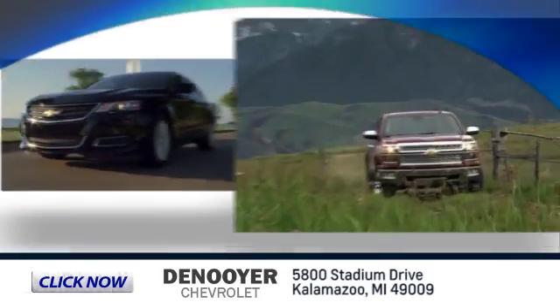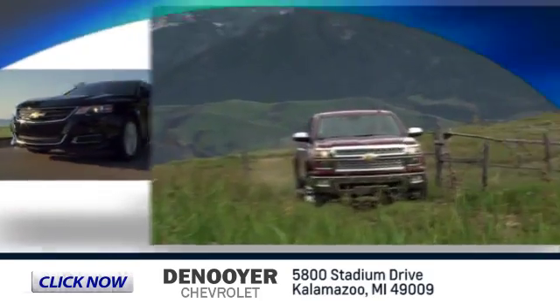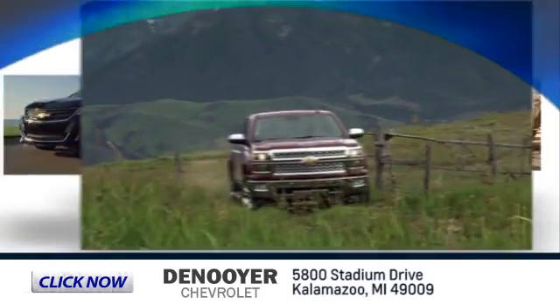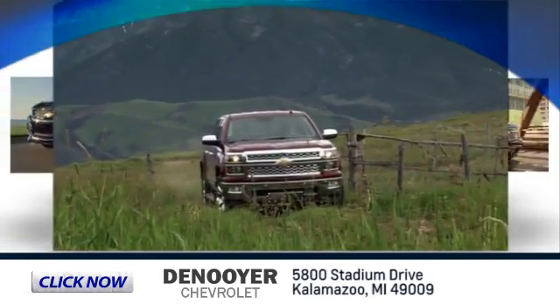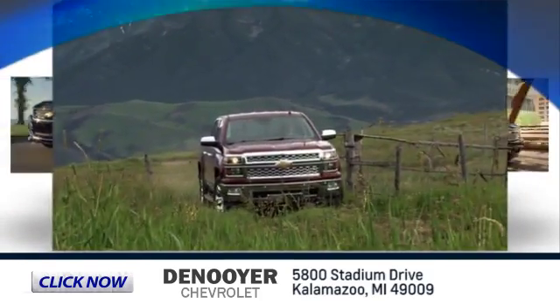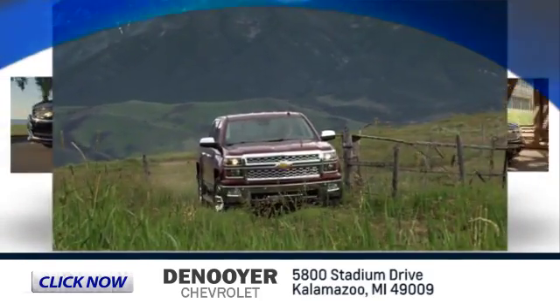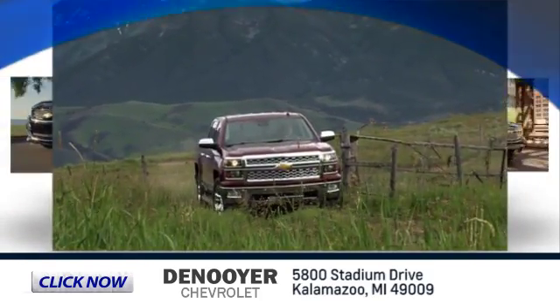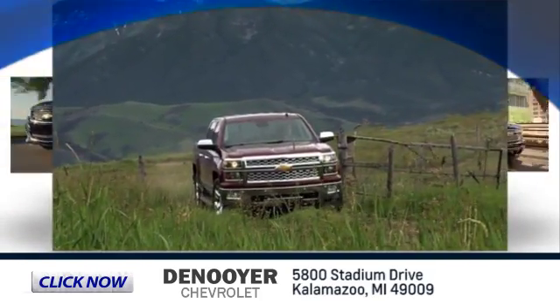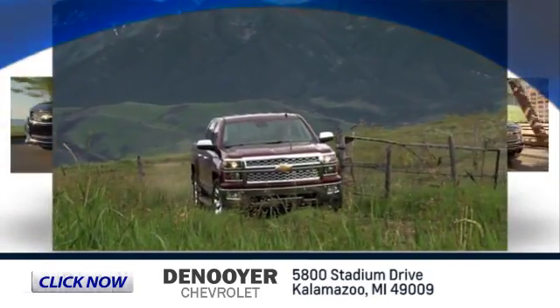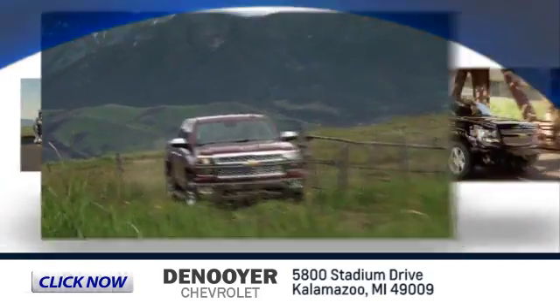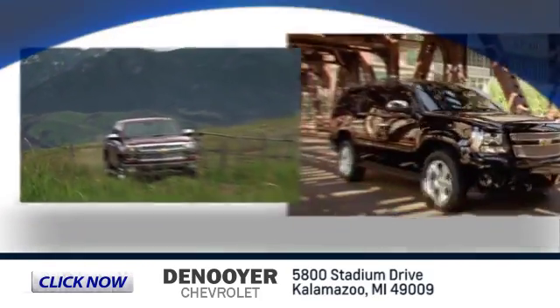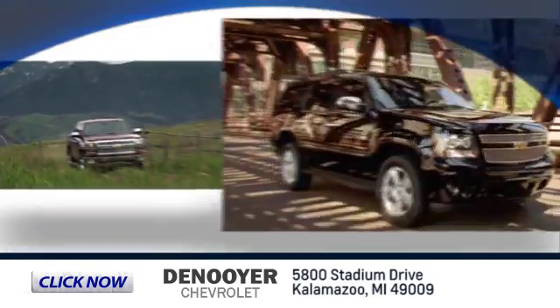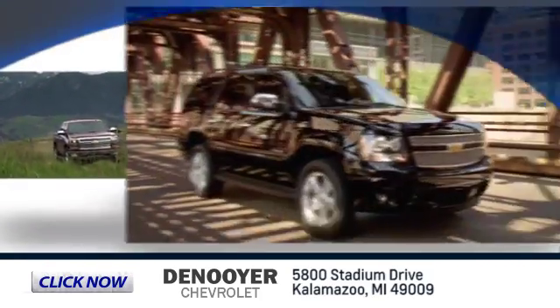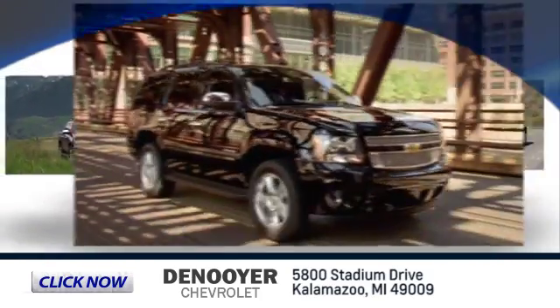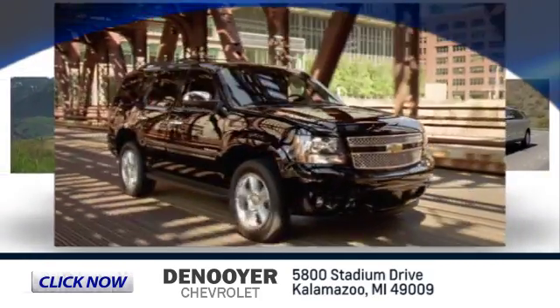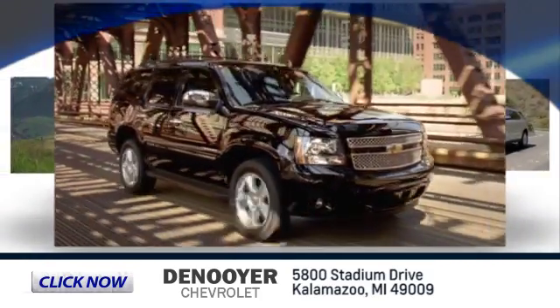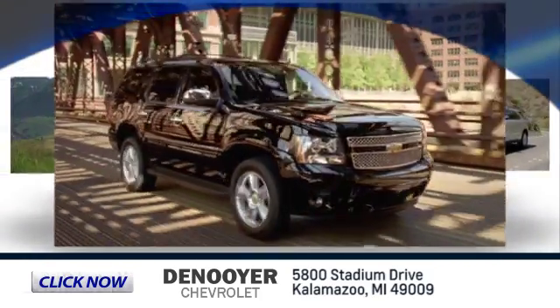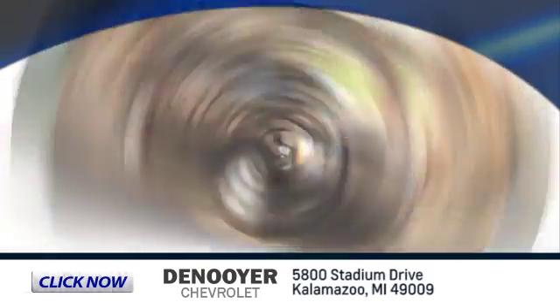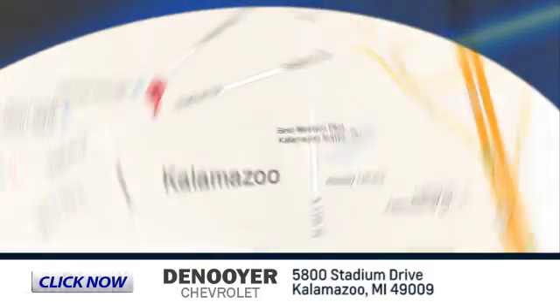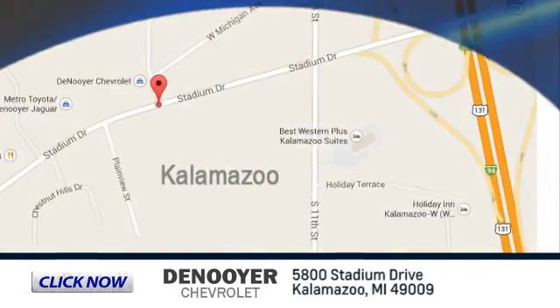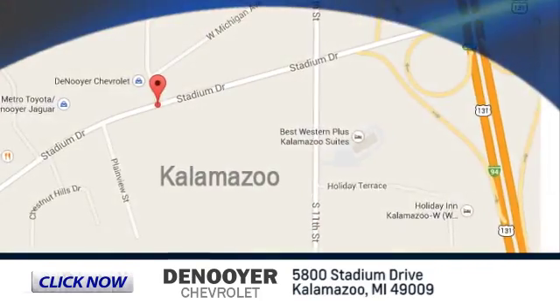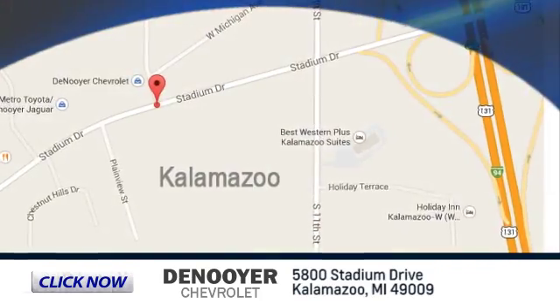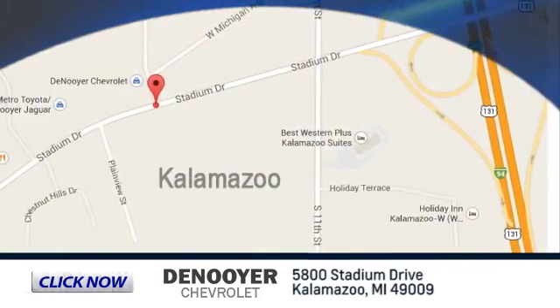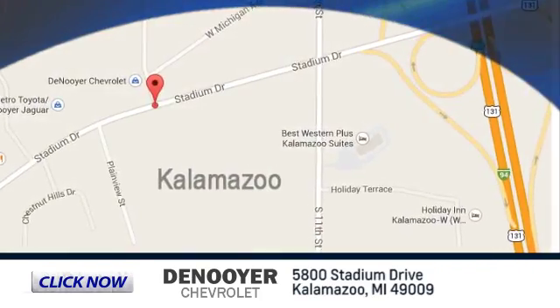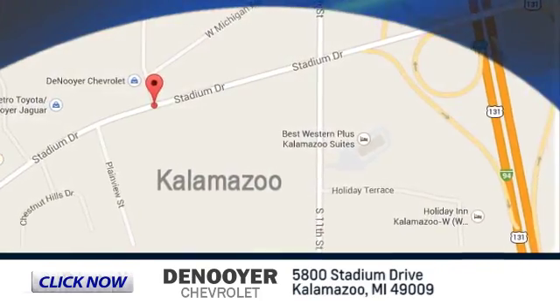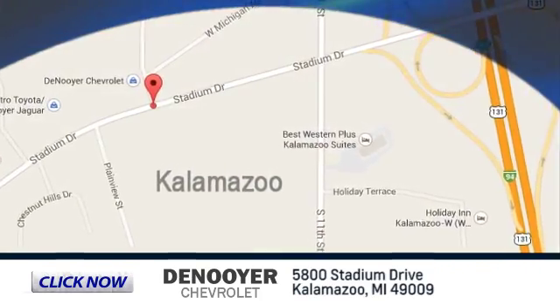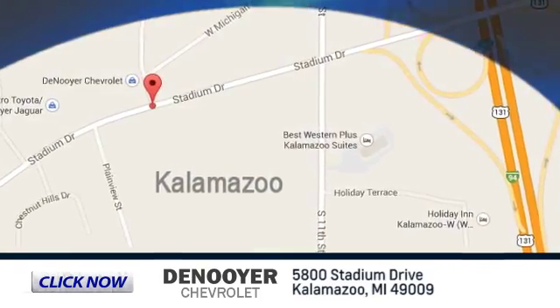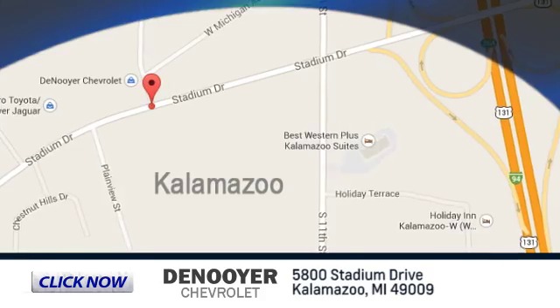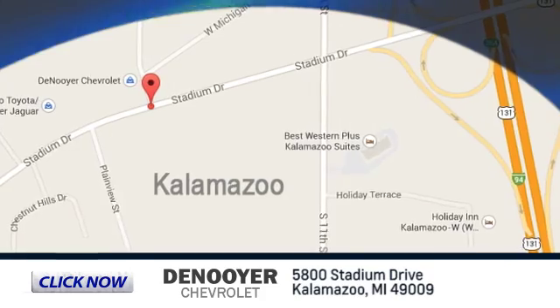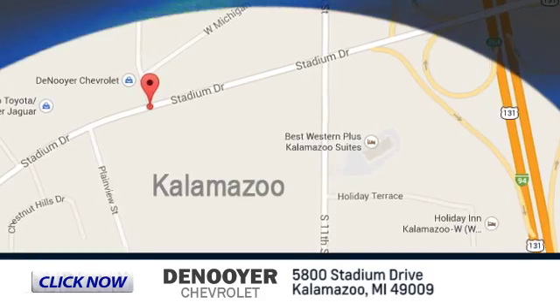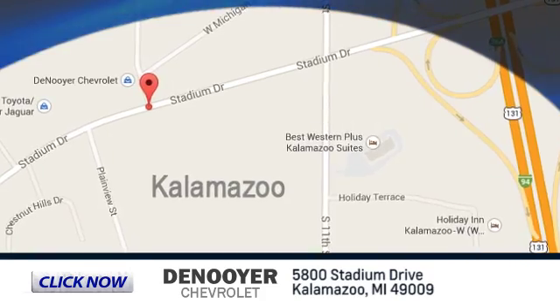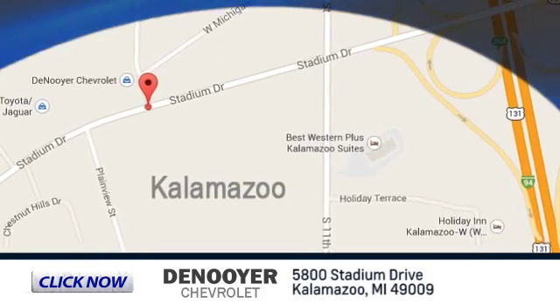Denoyer Chevrolet is conveniently located at 5800 Stadium Drive in Kalamazoo, Michigan.